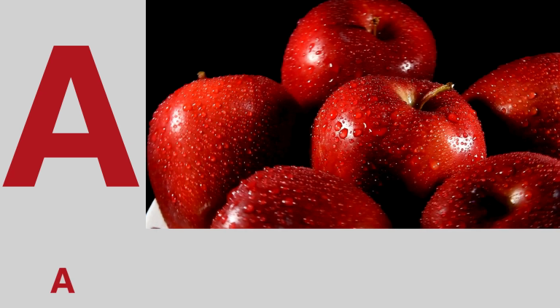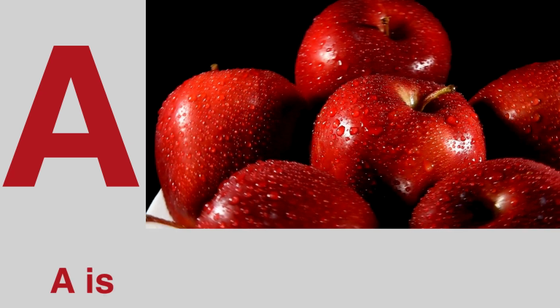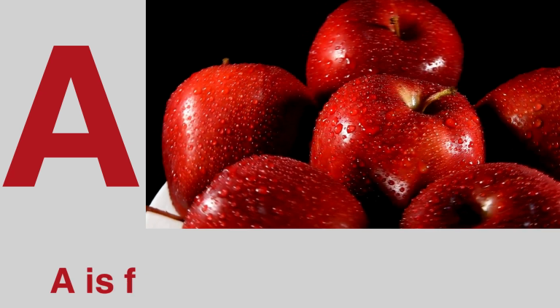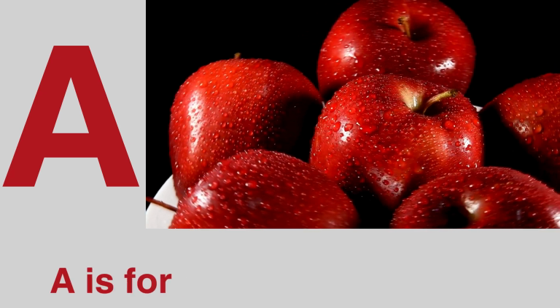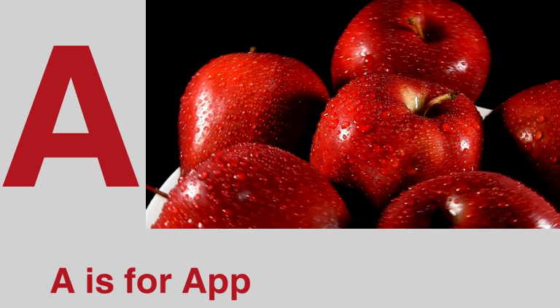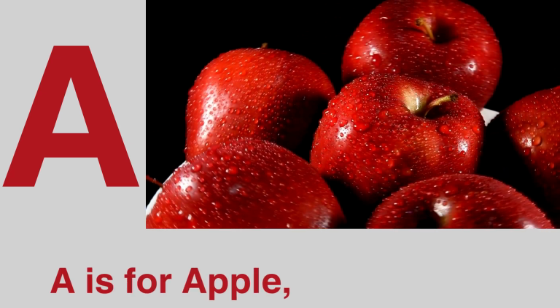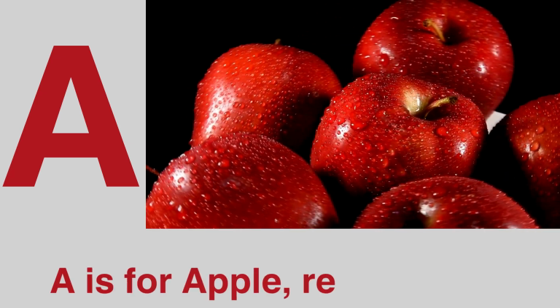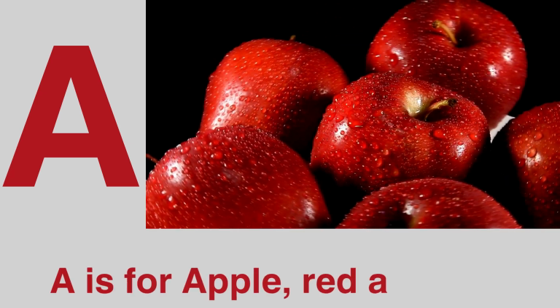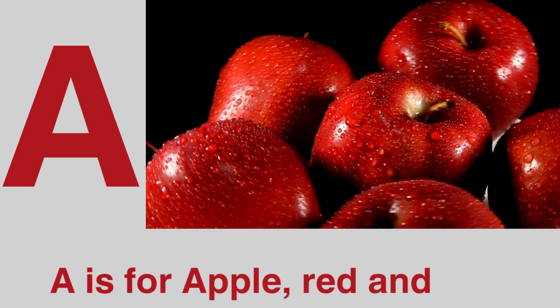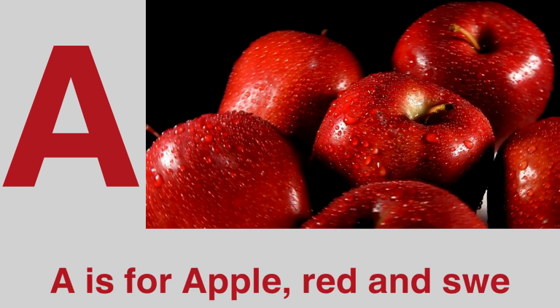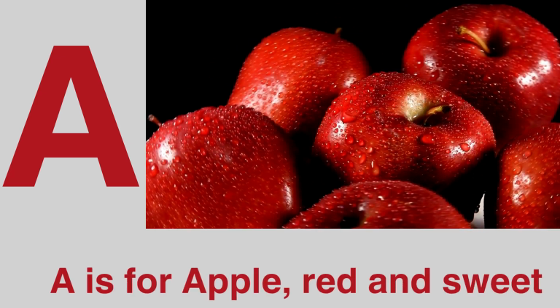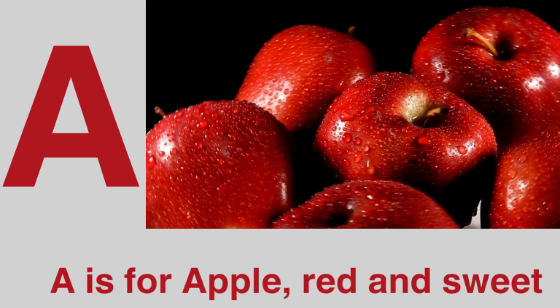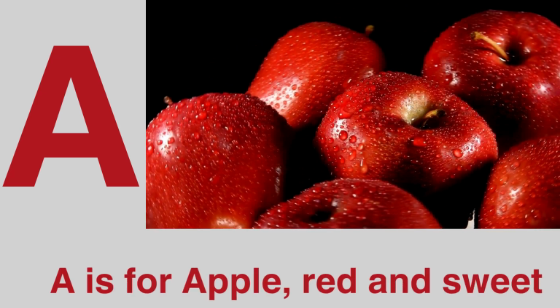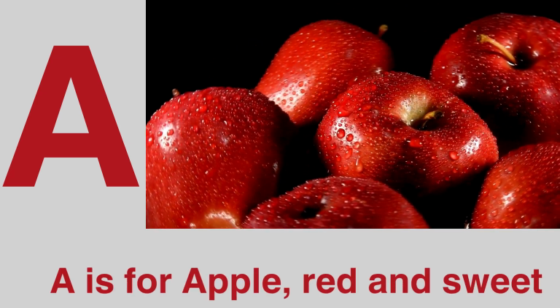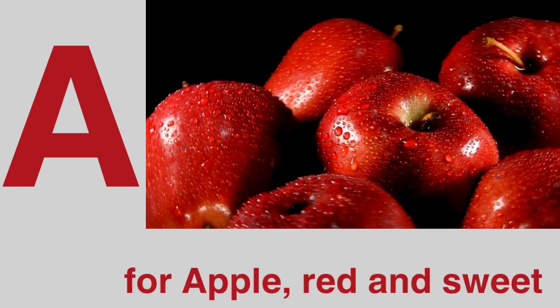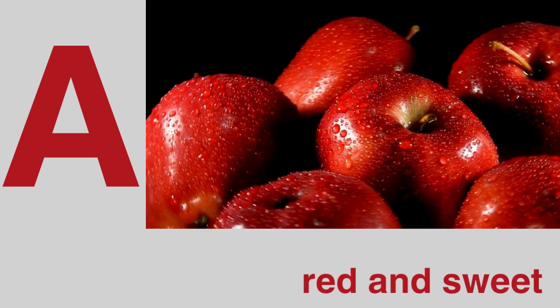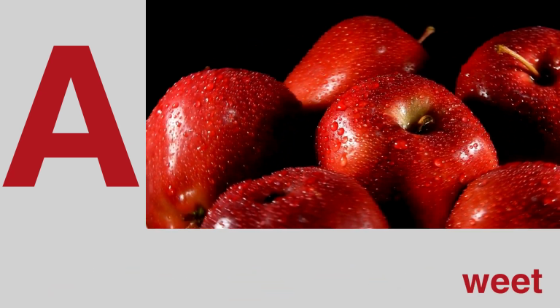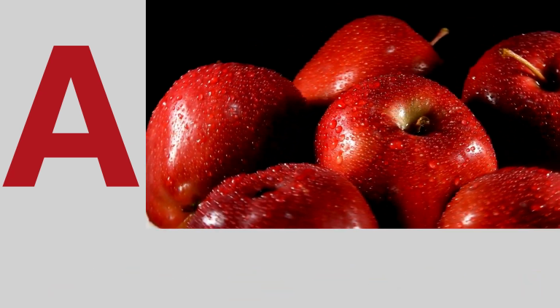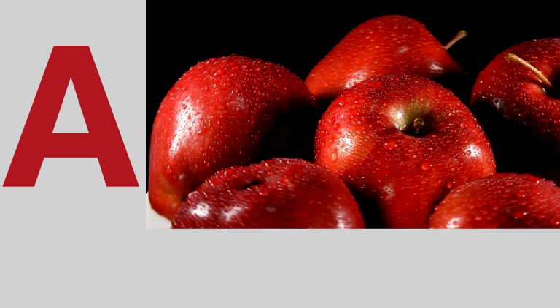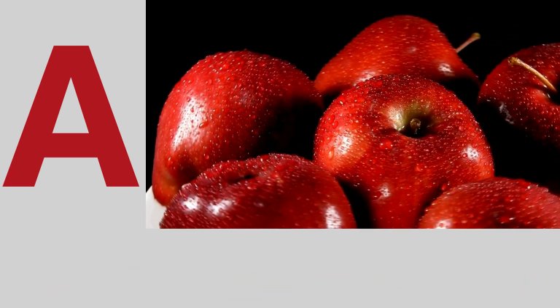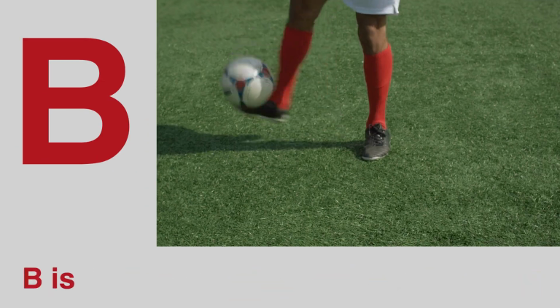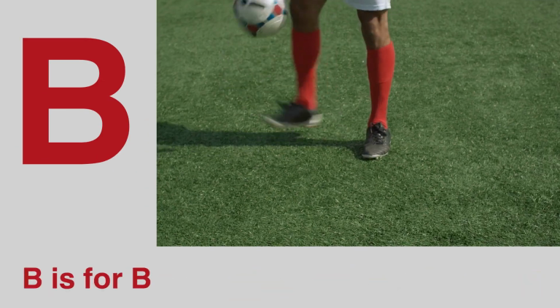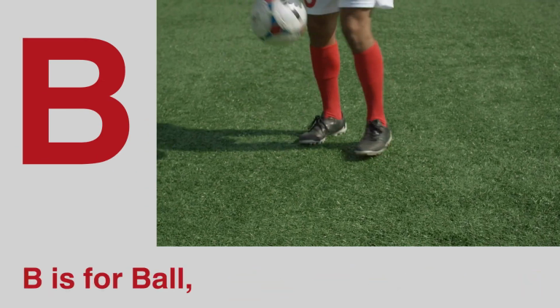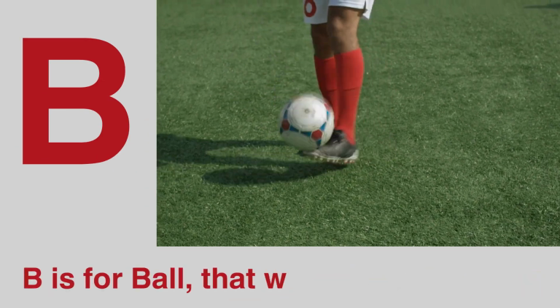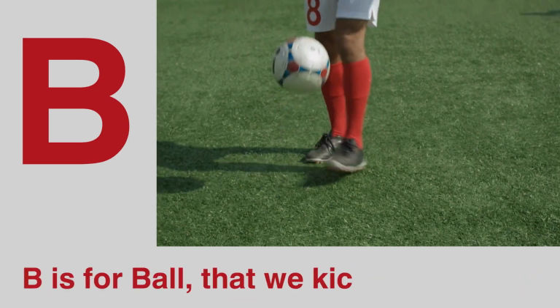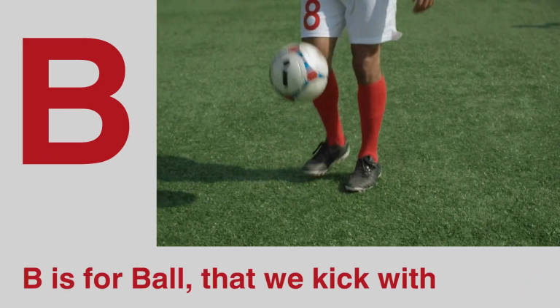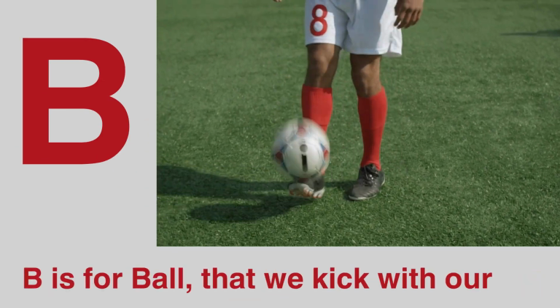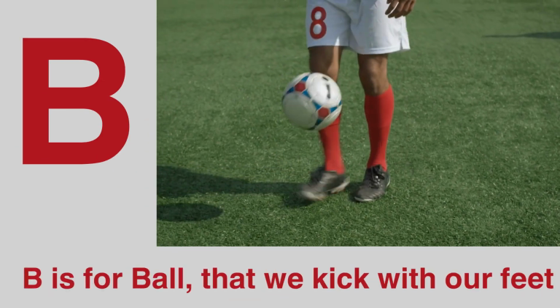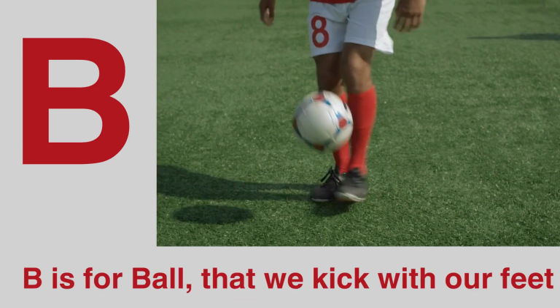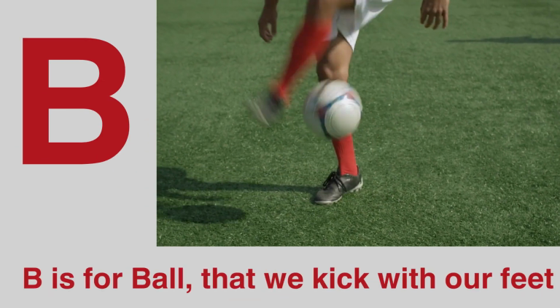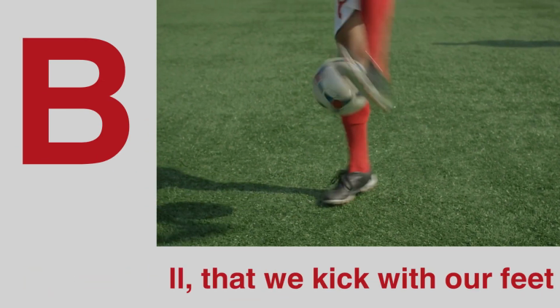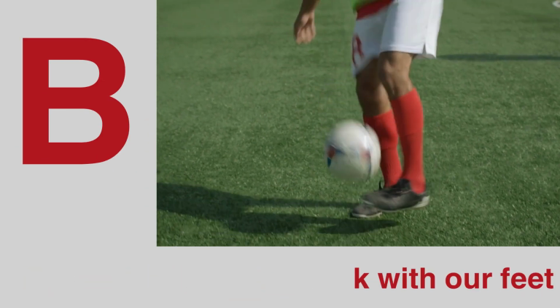A is for apple, red and sweet. B is for bull that we kick with our feet.